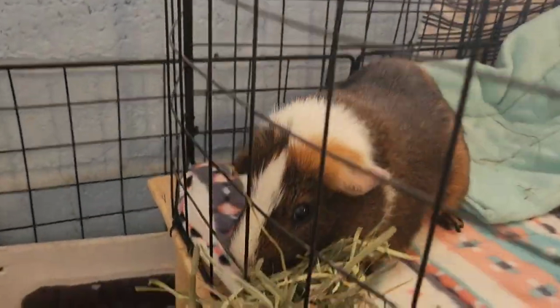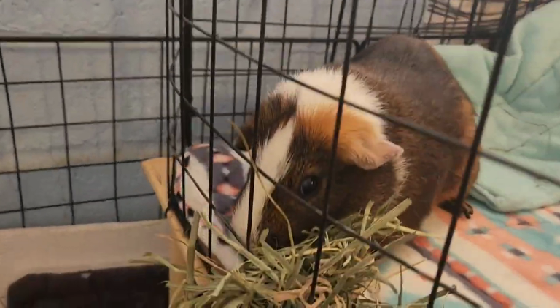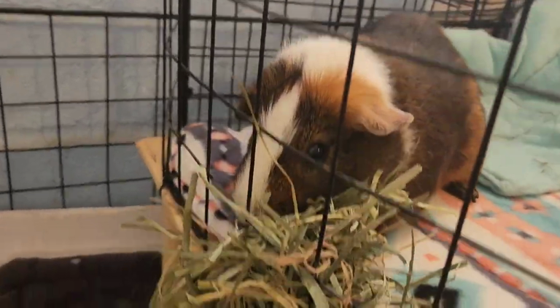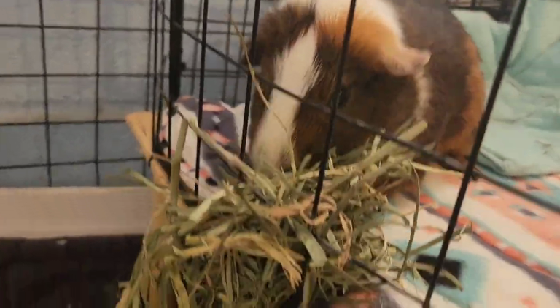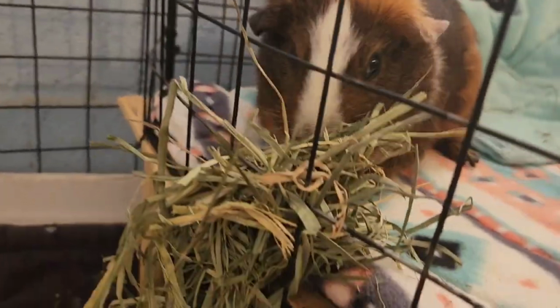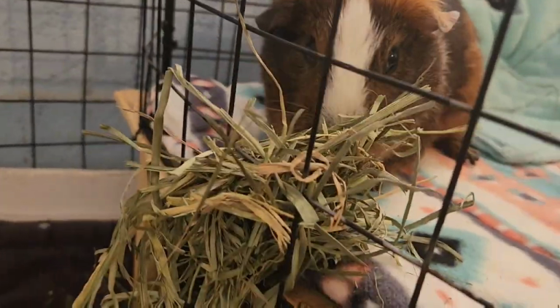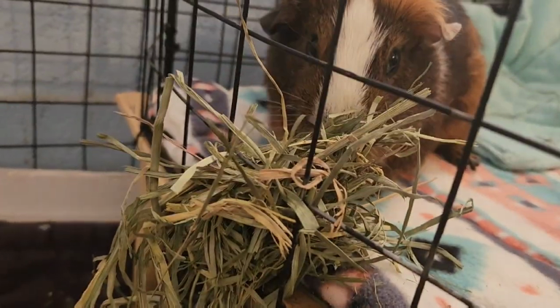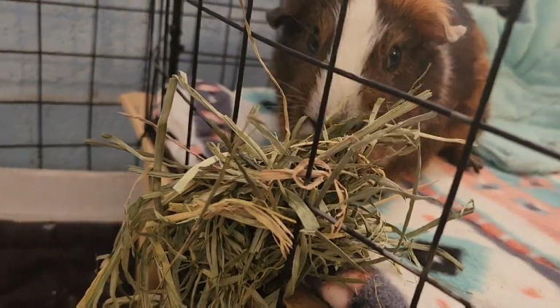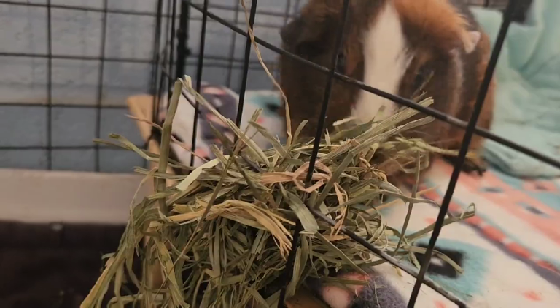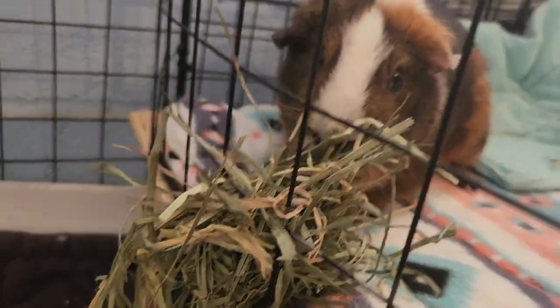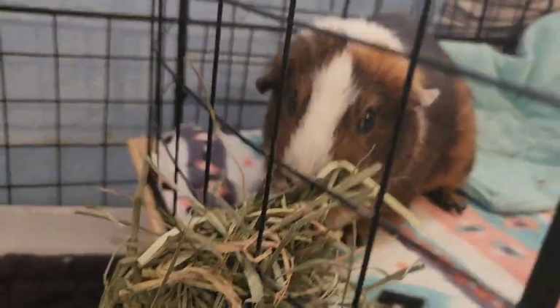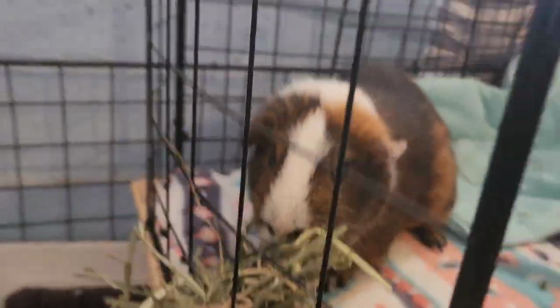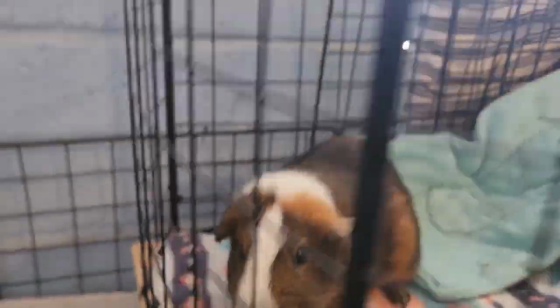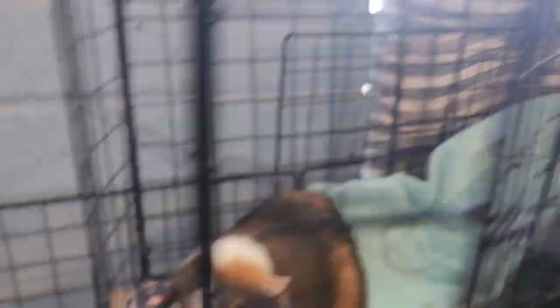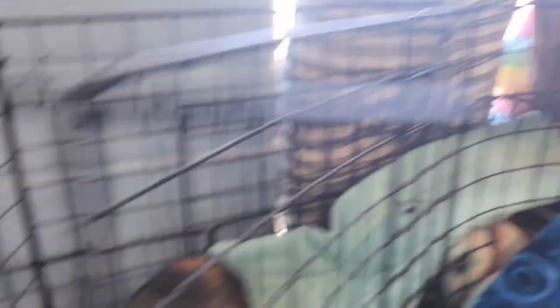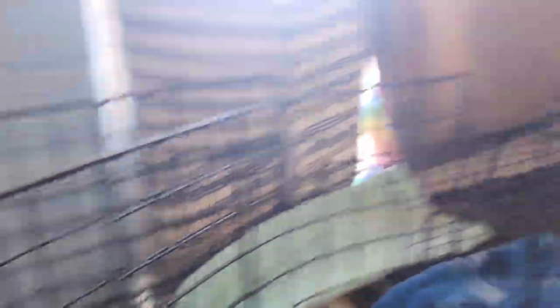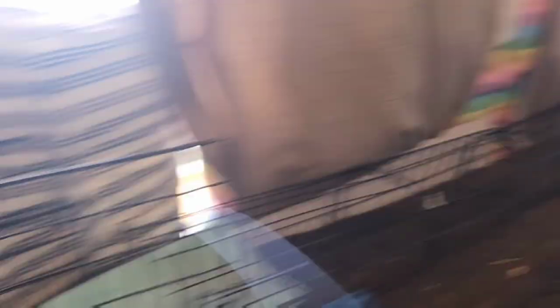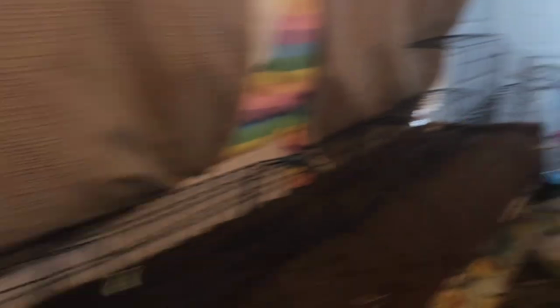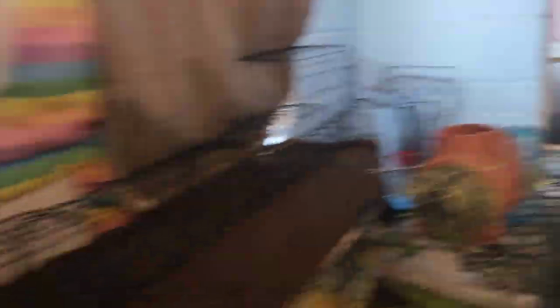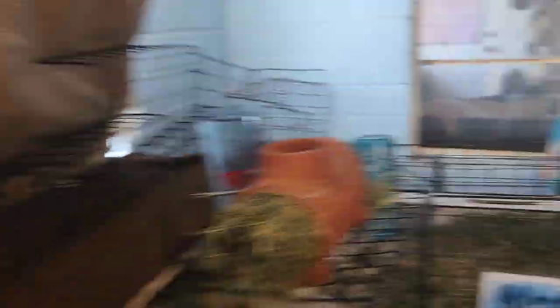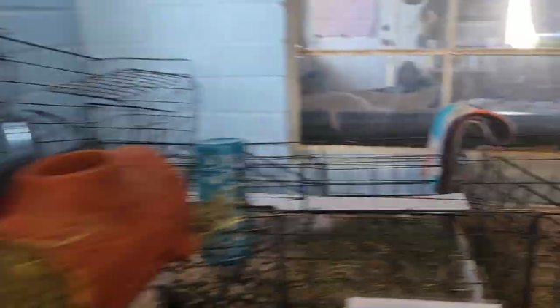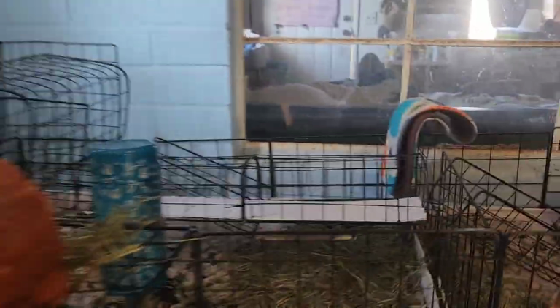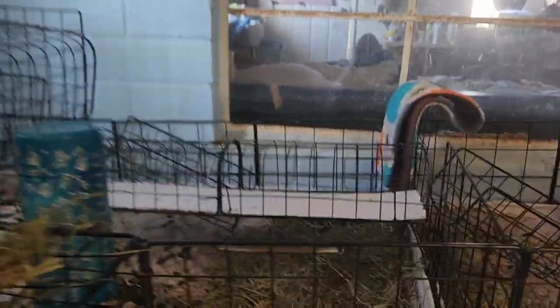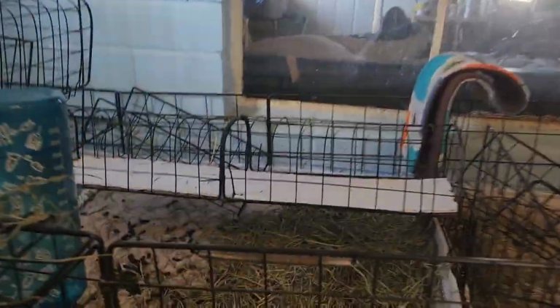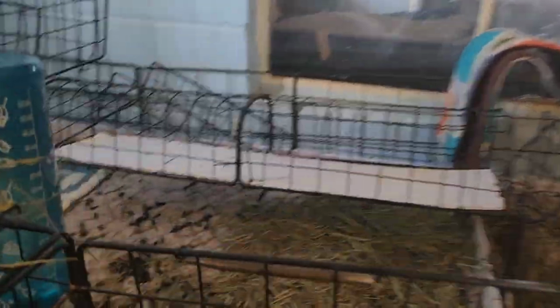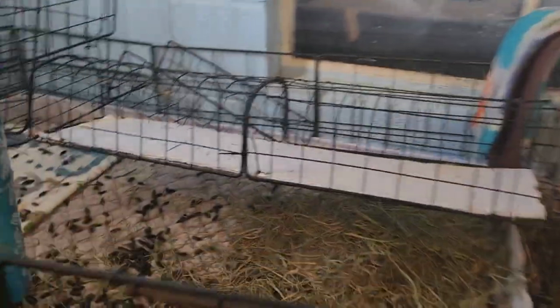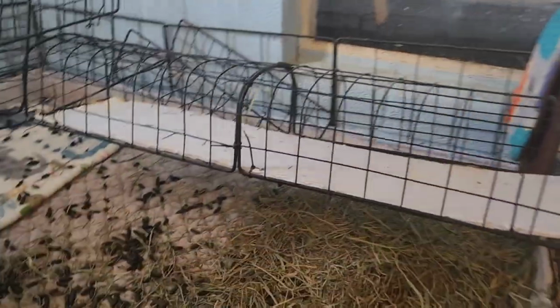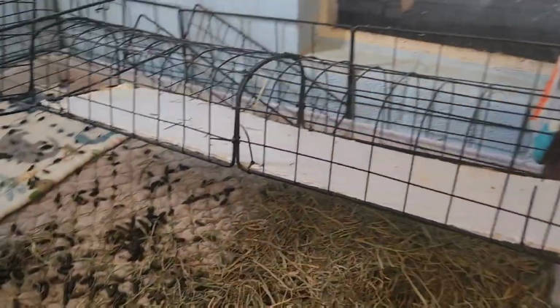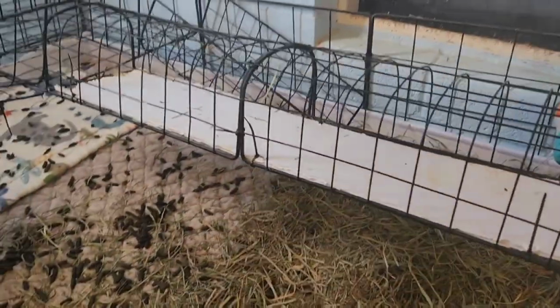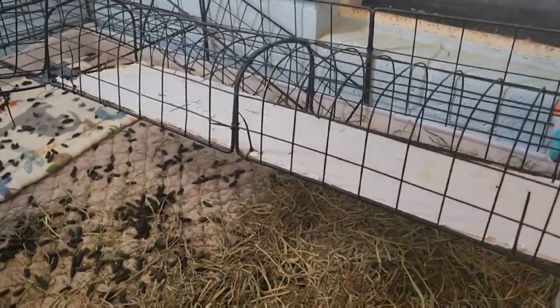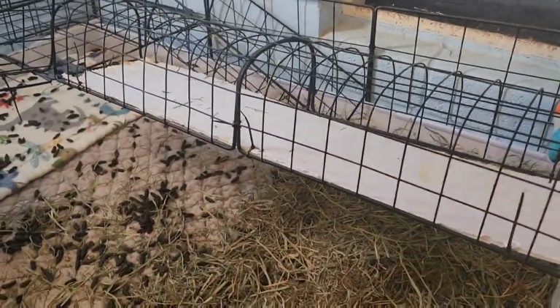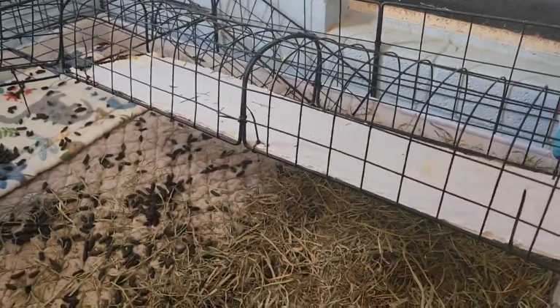Nate's gonna hang out over here while I clean this out.